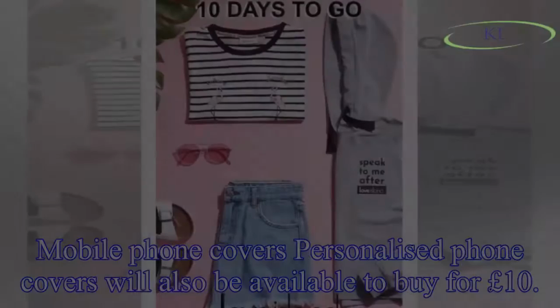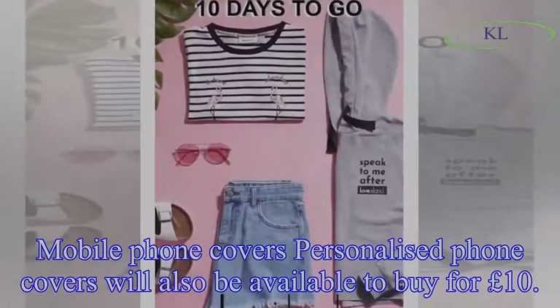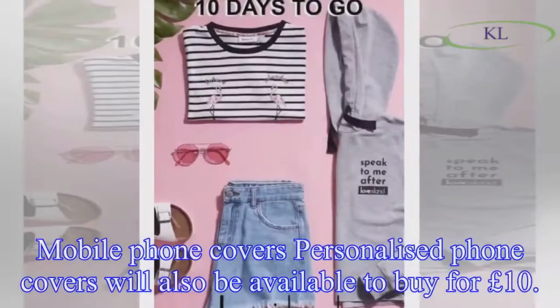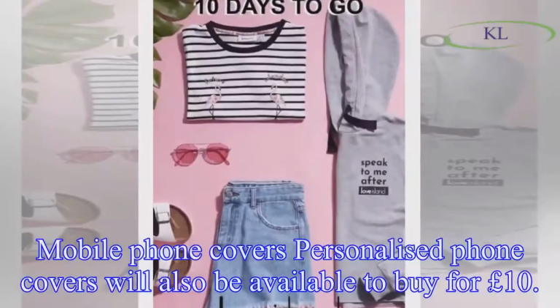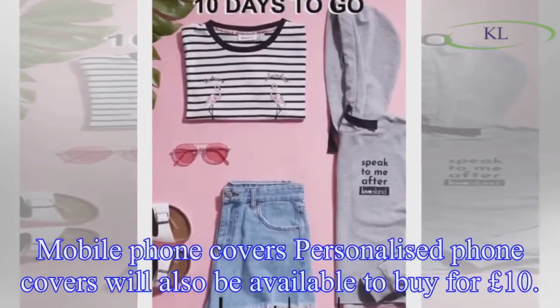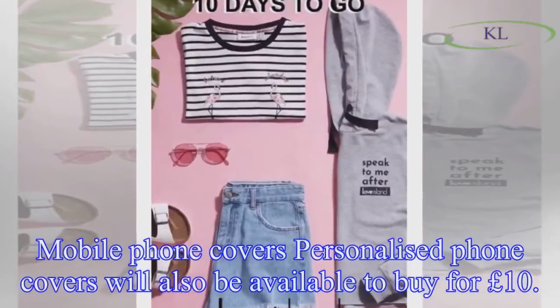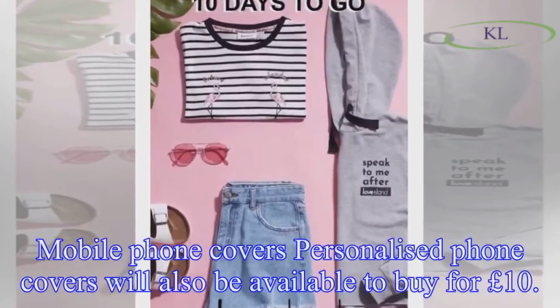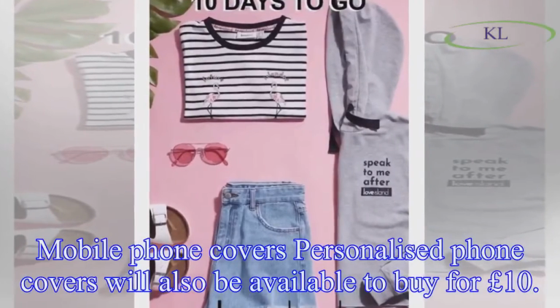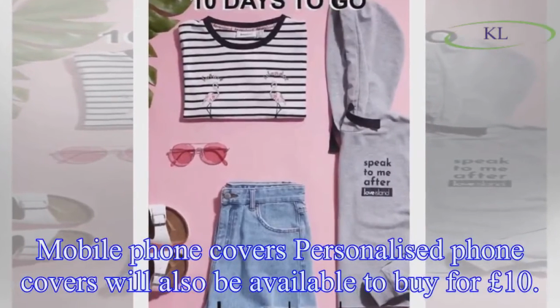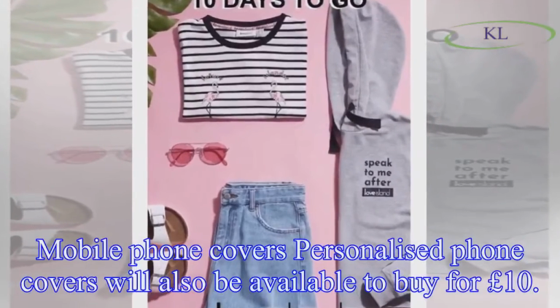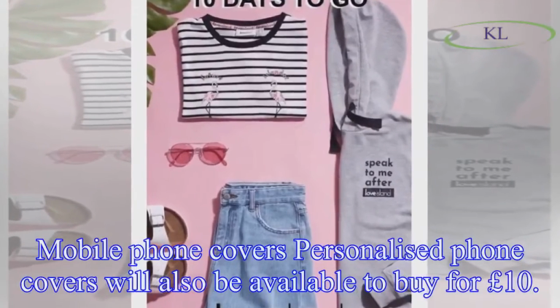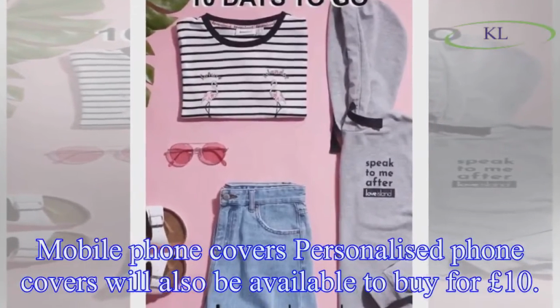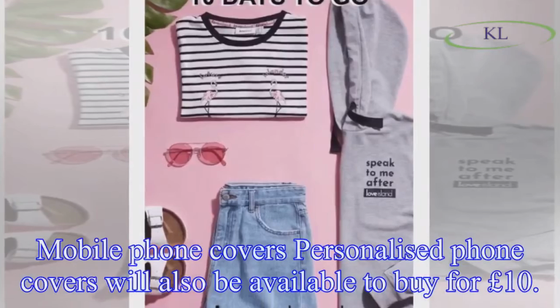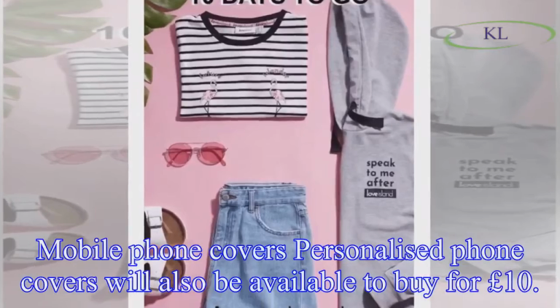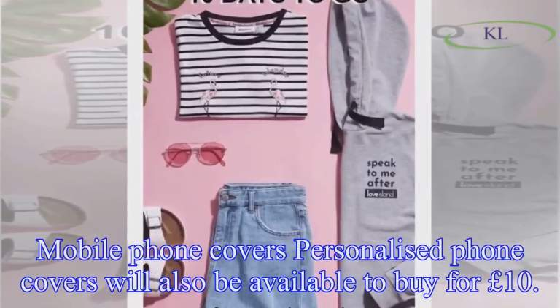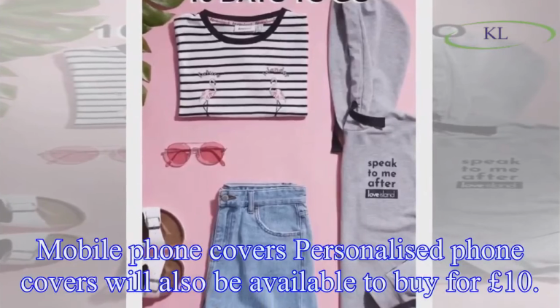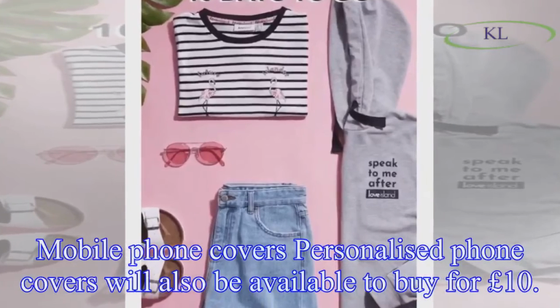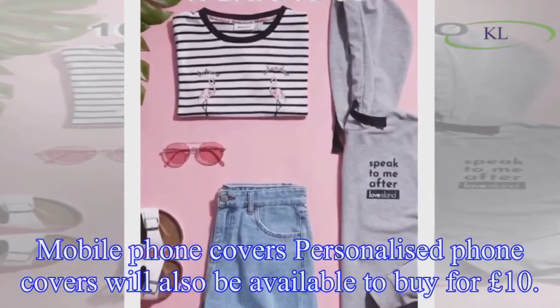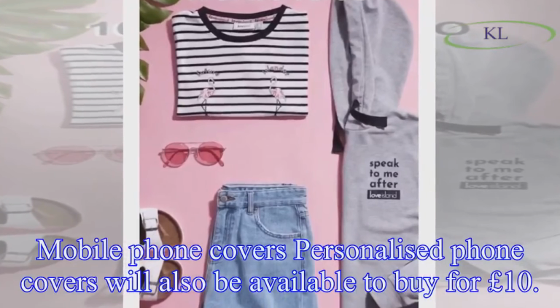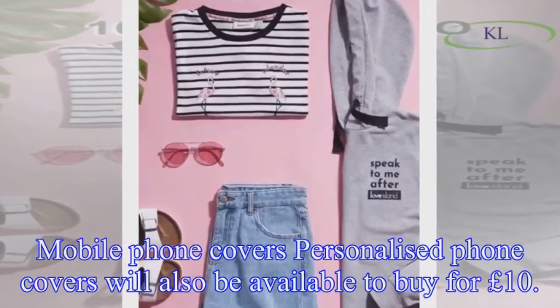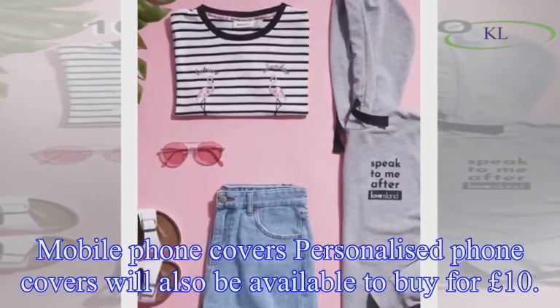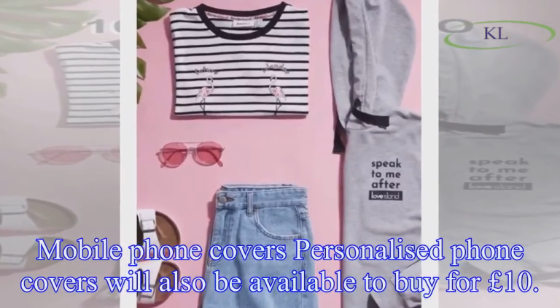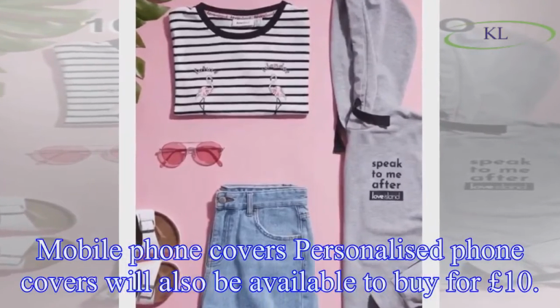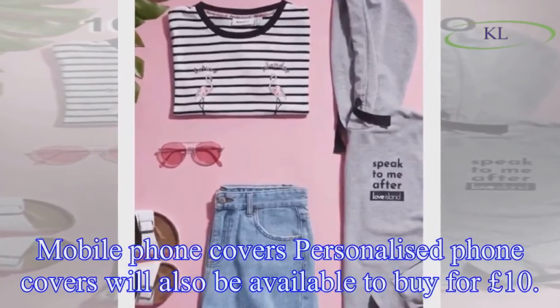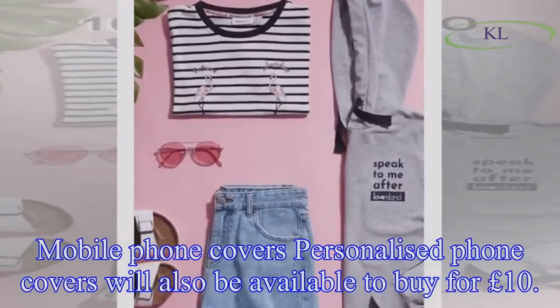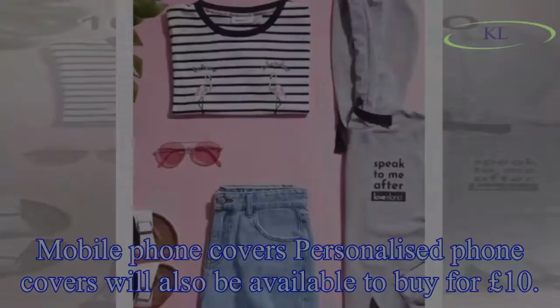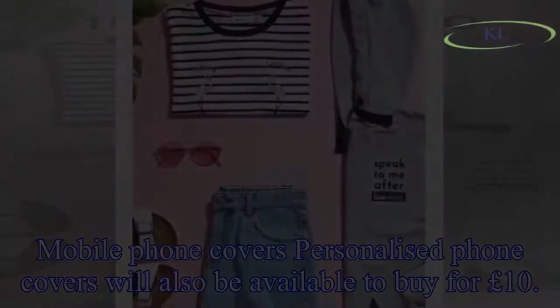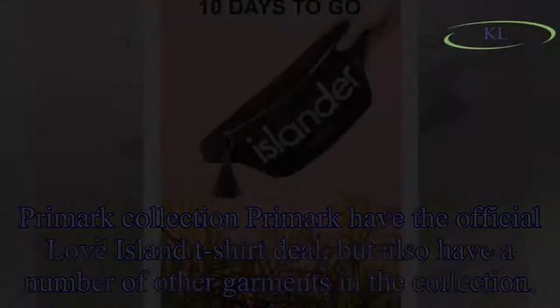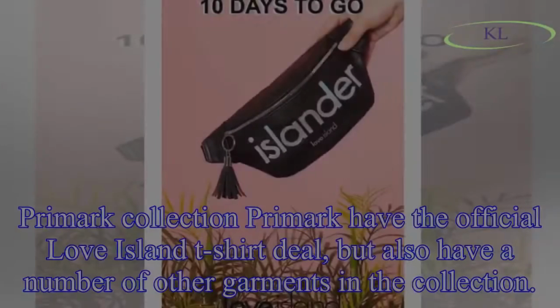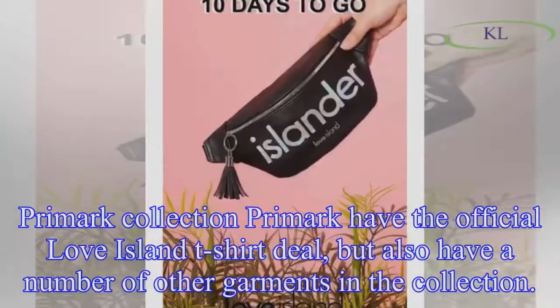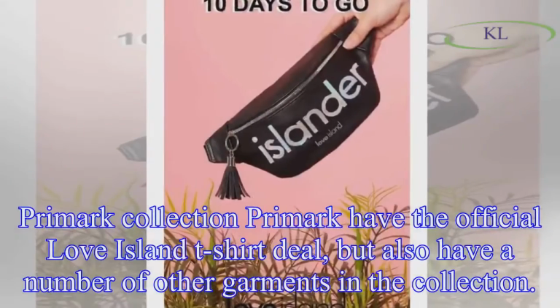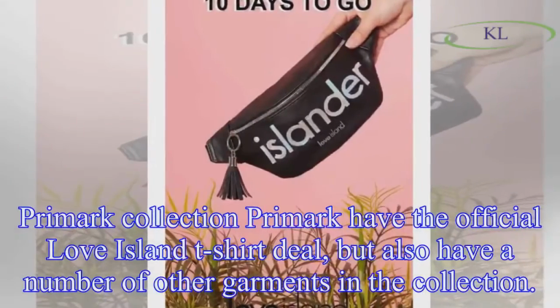Mobile phone covers: personalized phone covers will also be available to buy for £10.